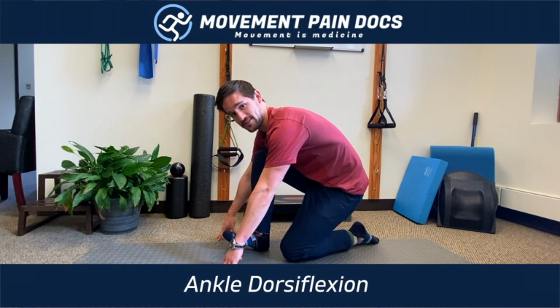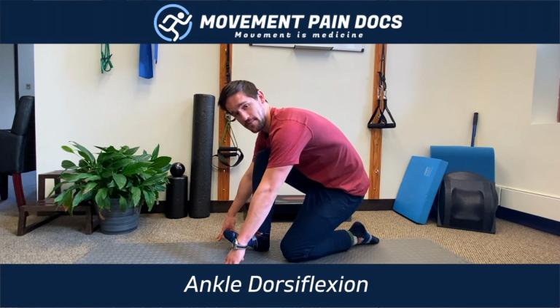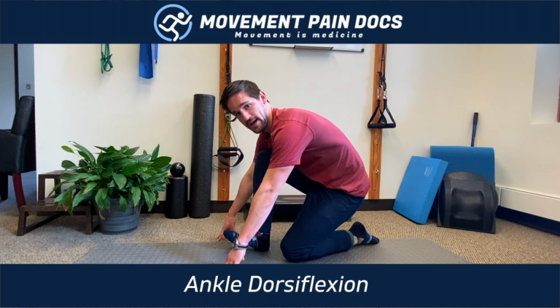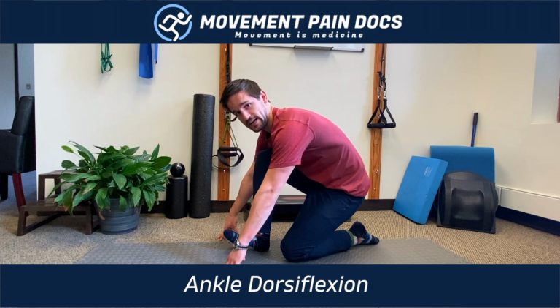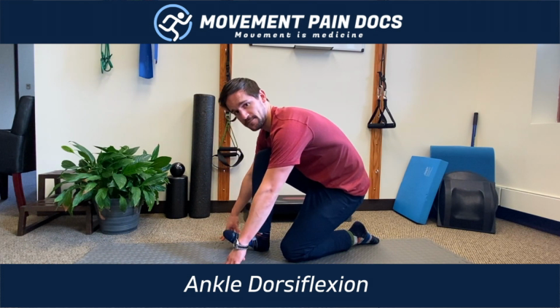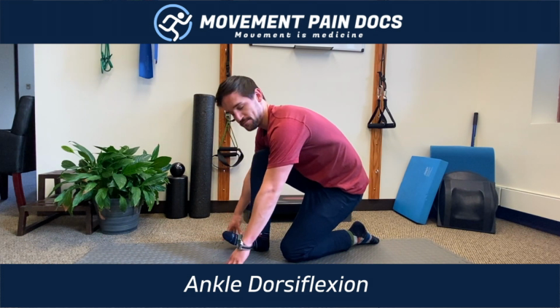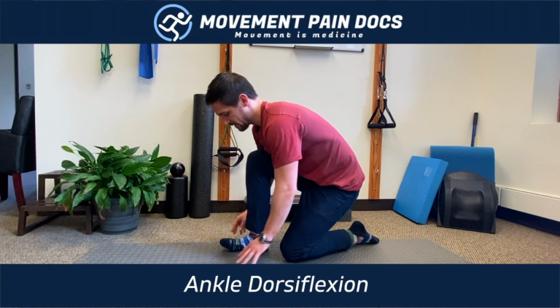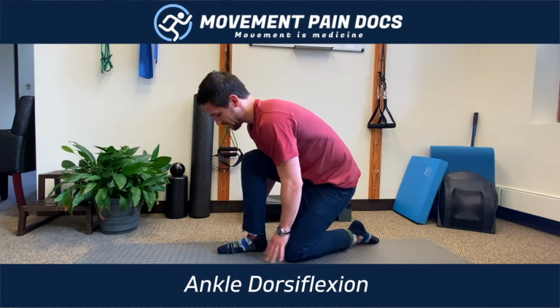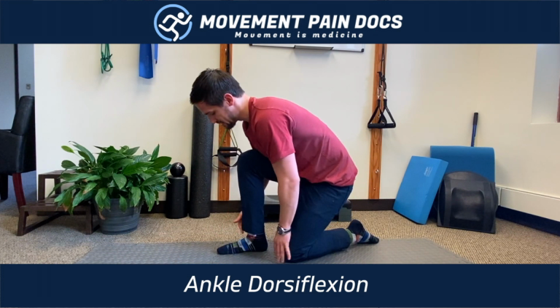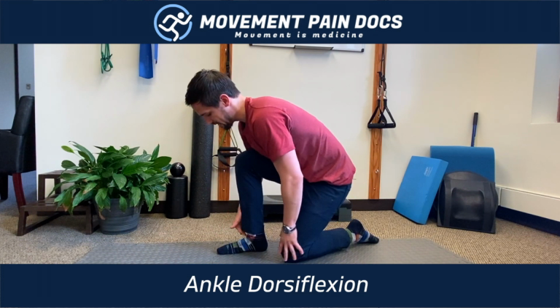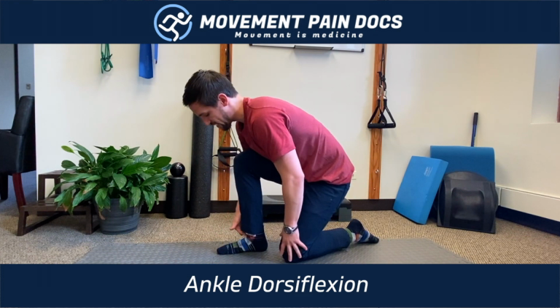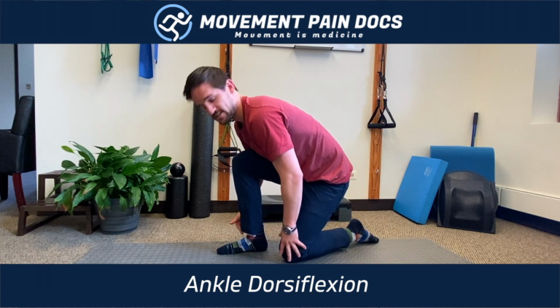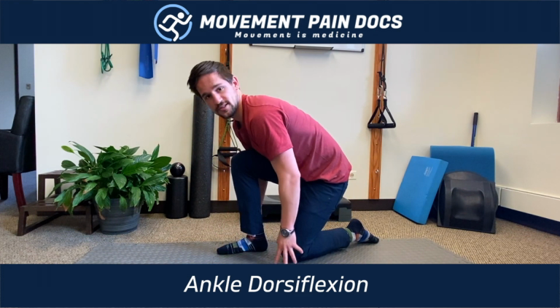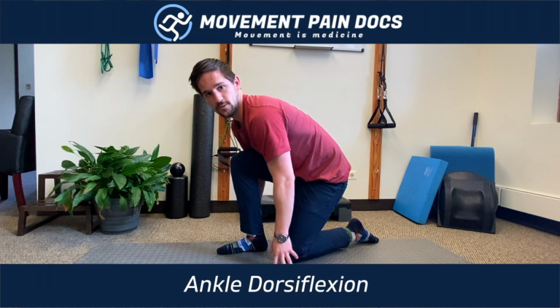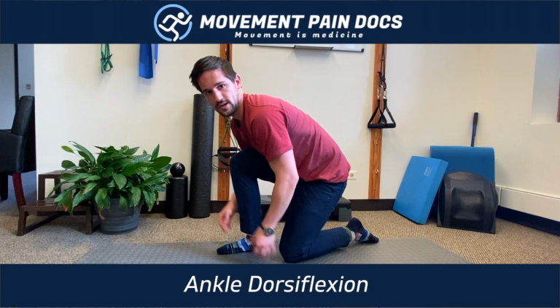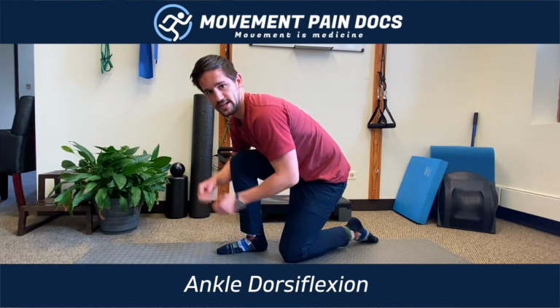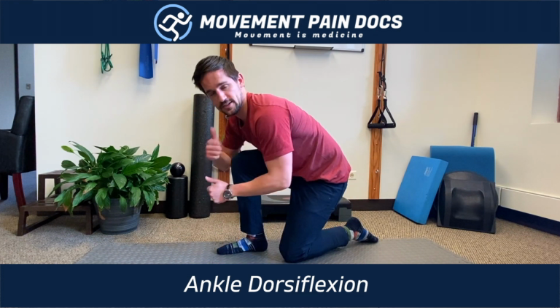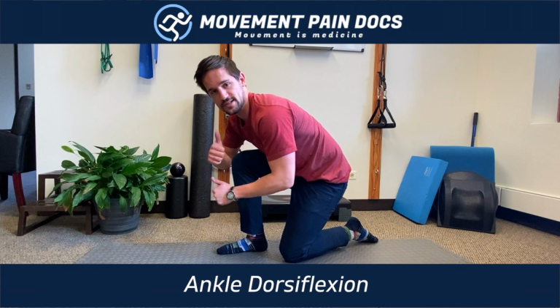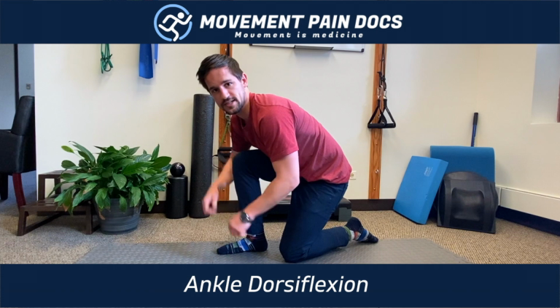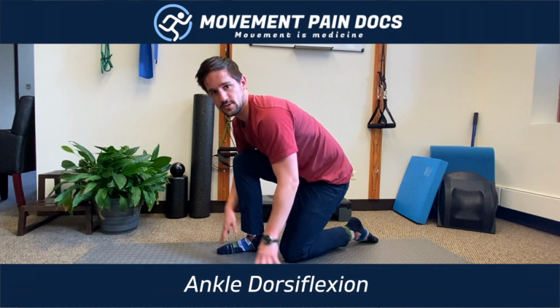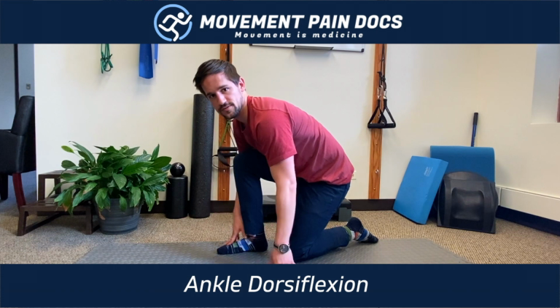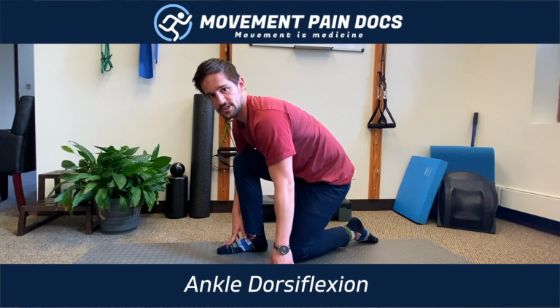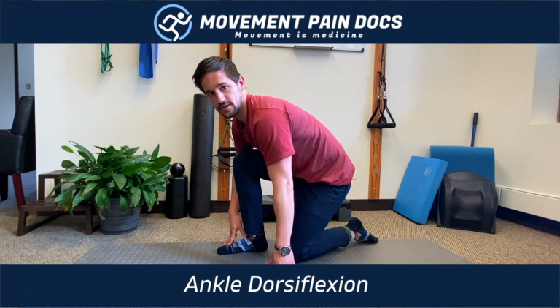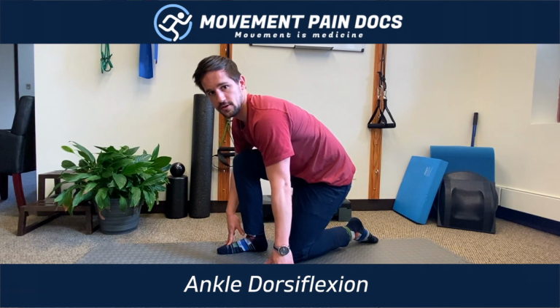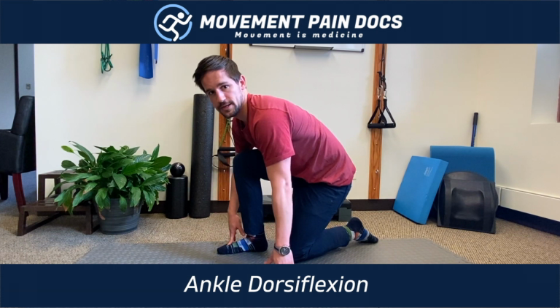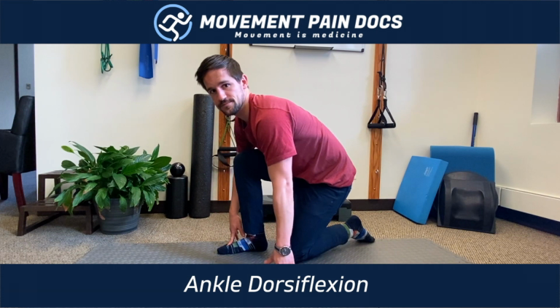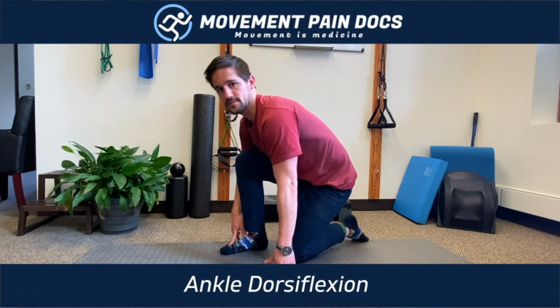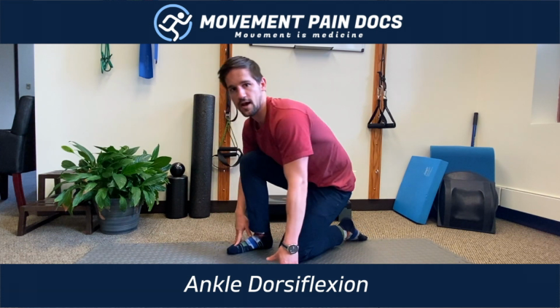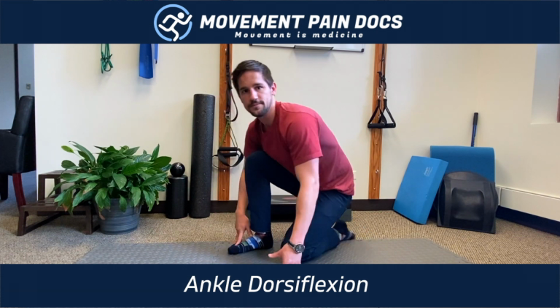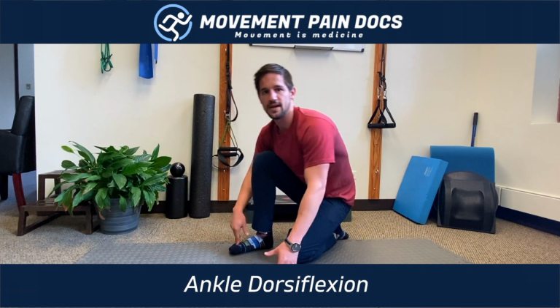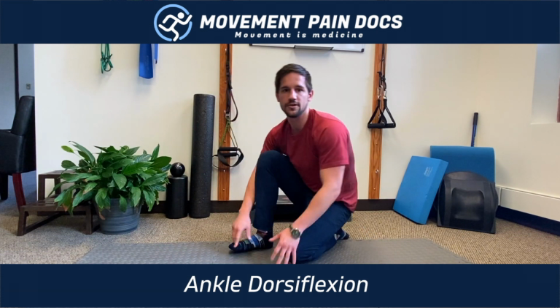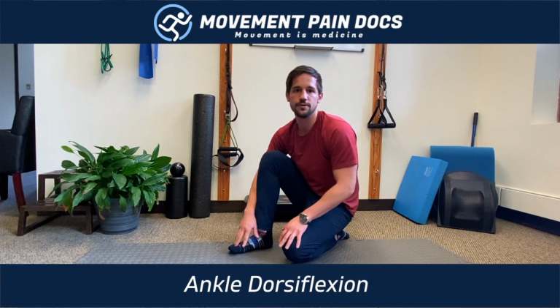See if that starts to work and increases your dorsiflexion a little bit. Have a good one.